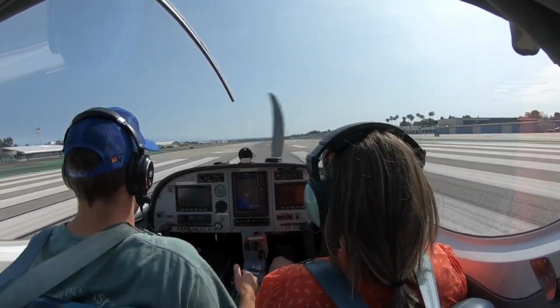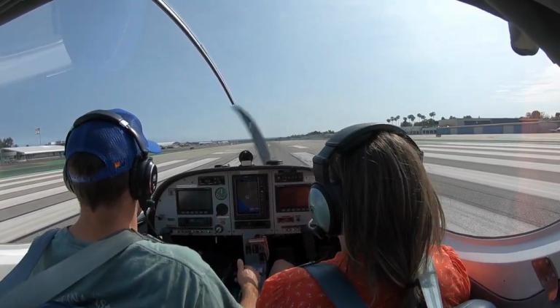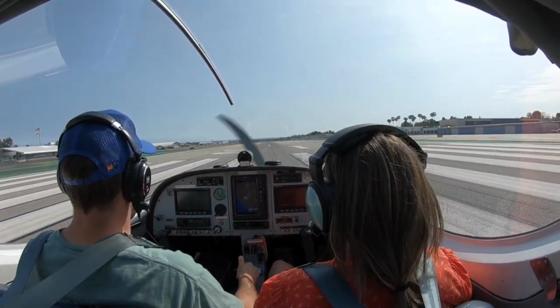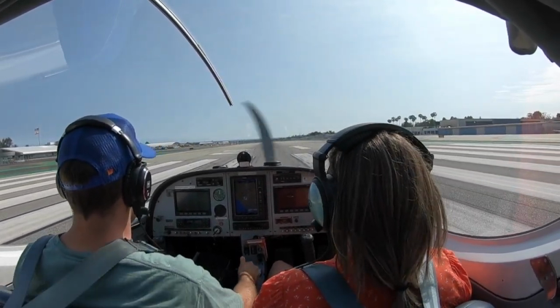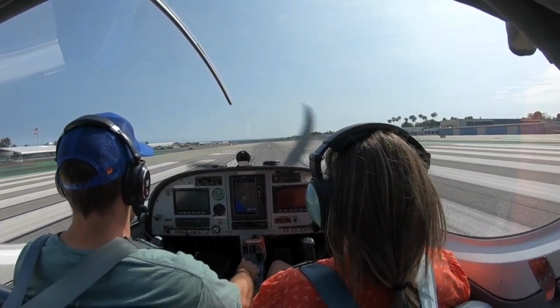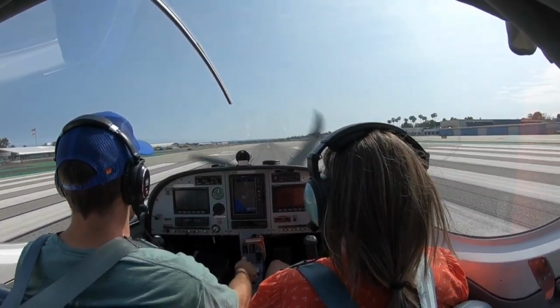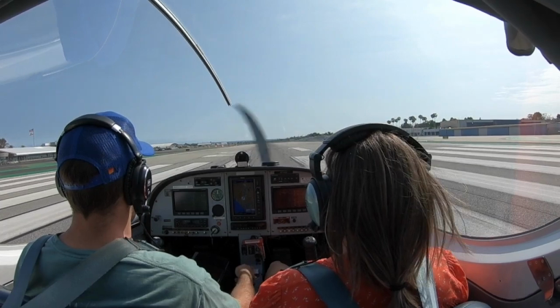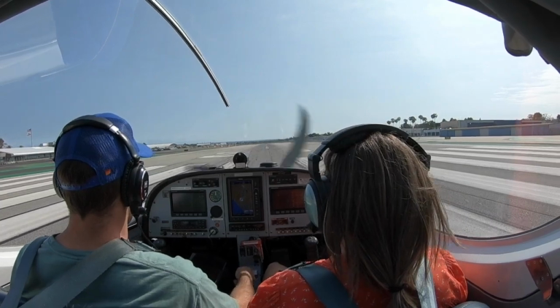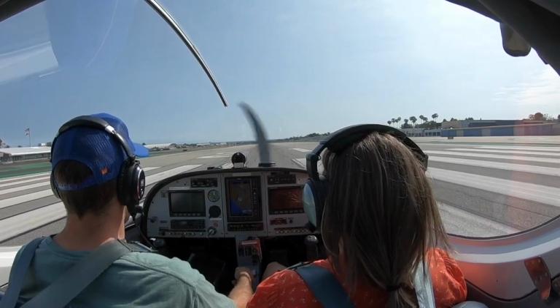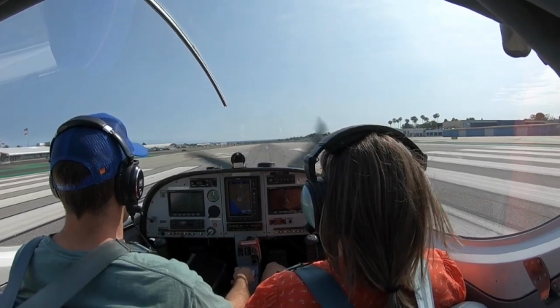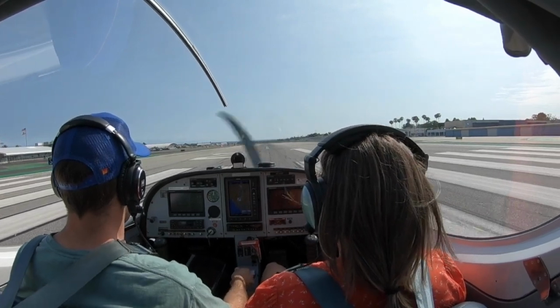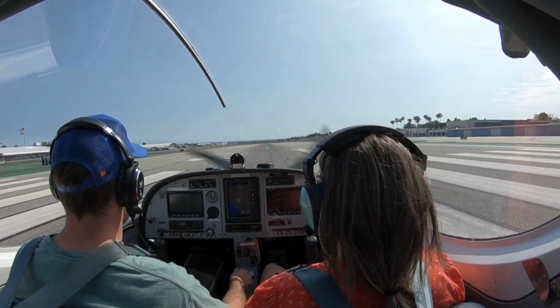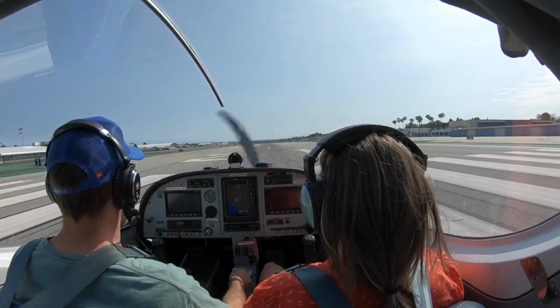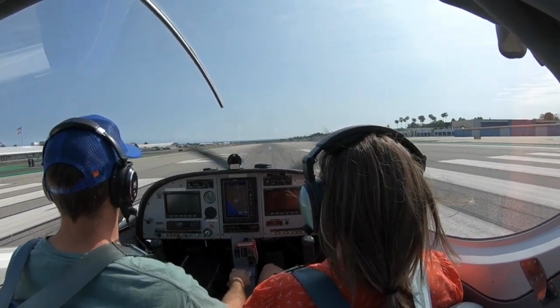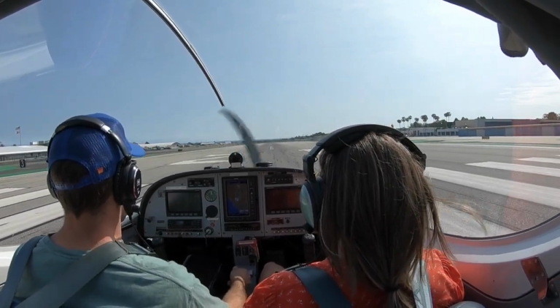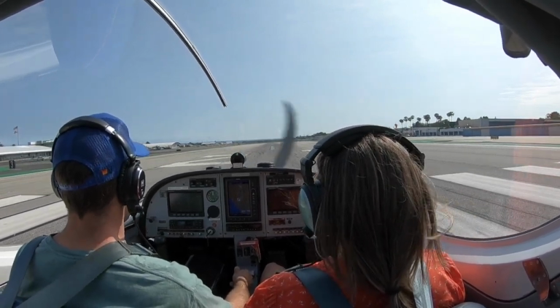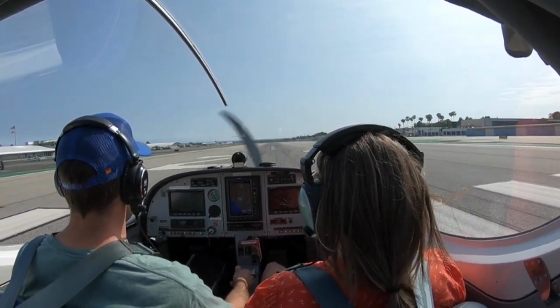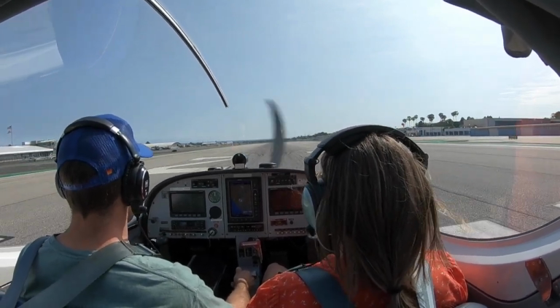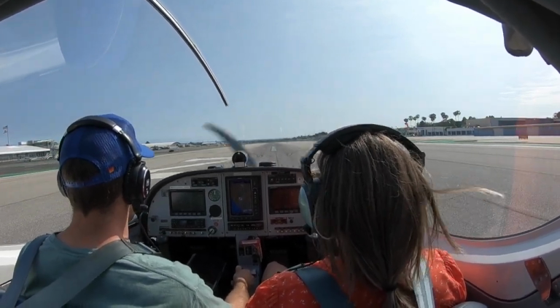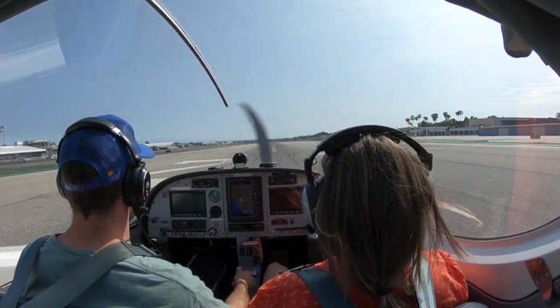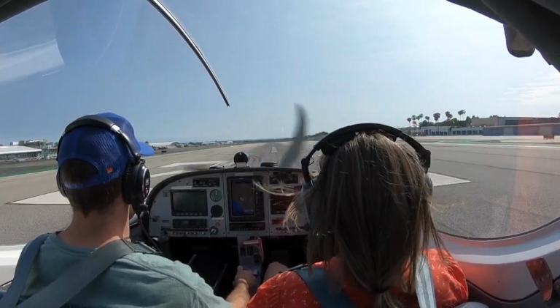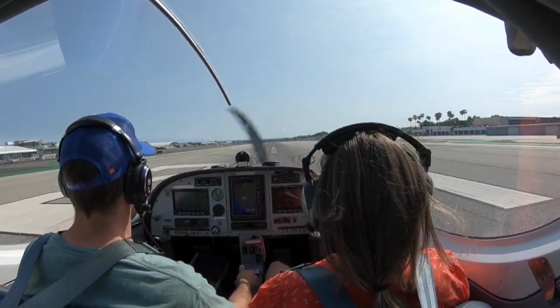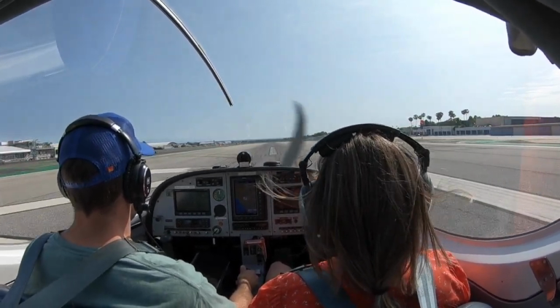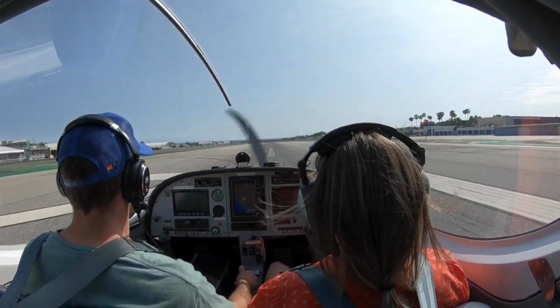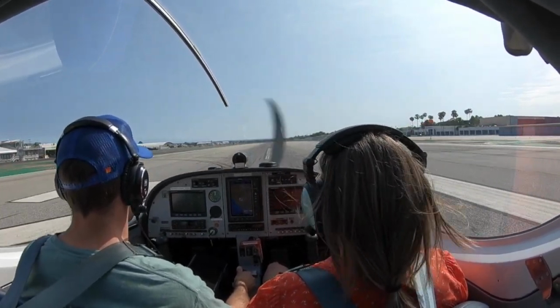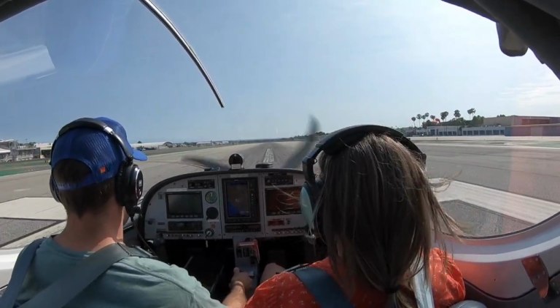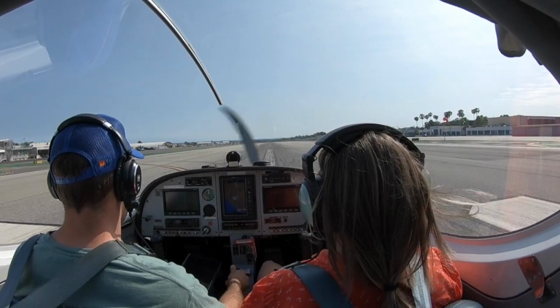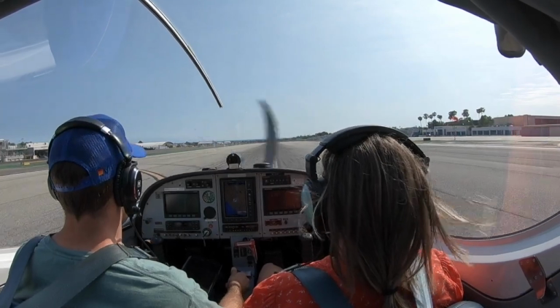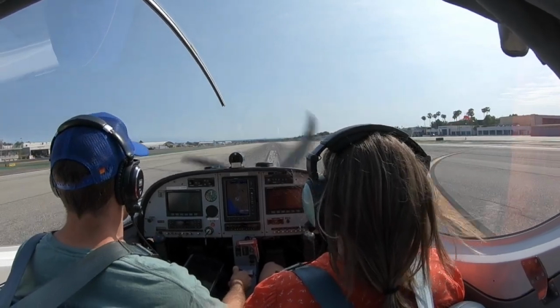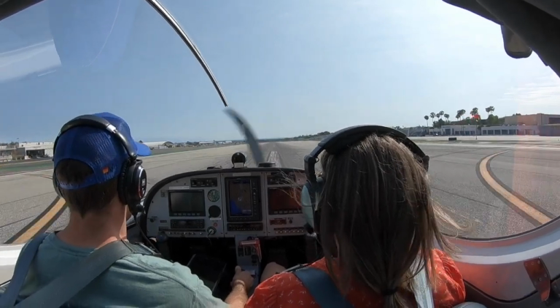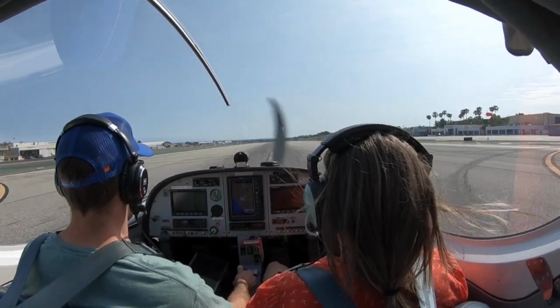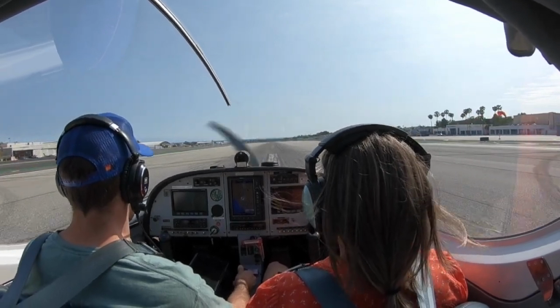Alright, feet to the ground, full throttle. We're gonna maneuver the wind here to get to speed.